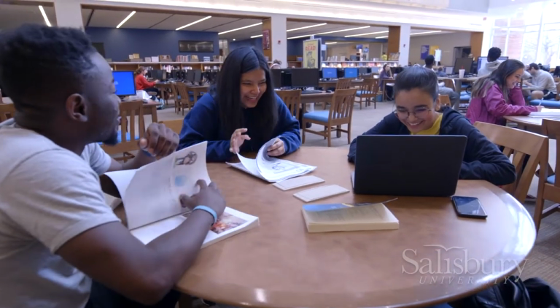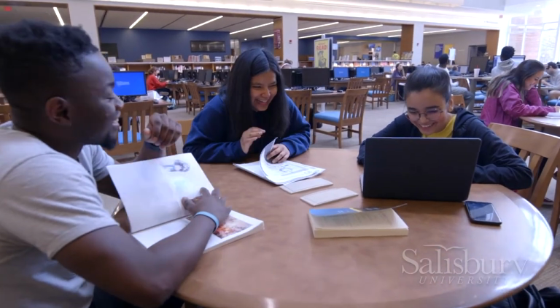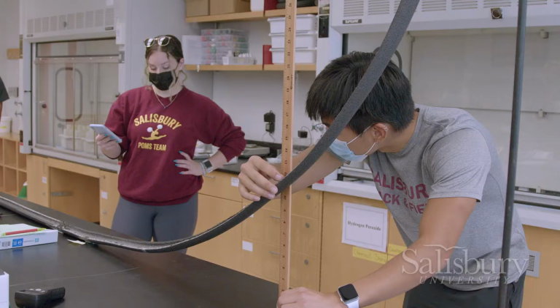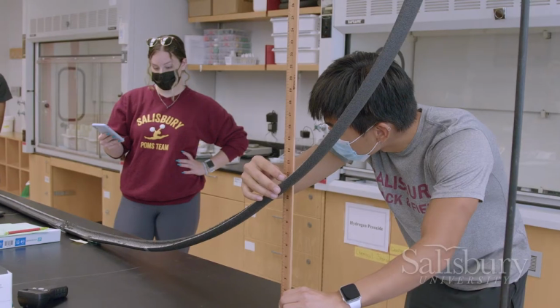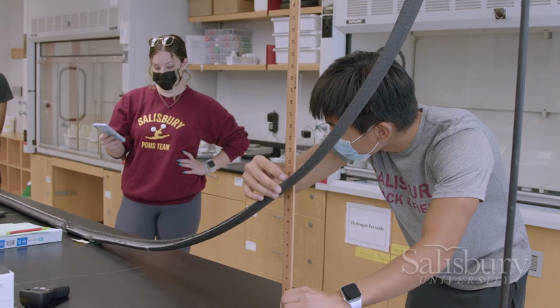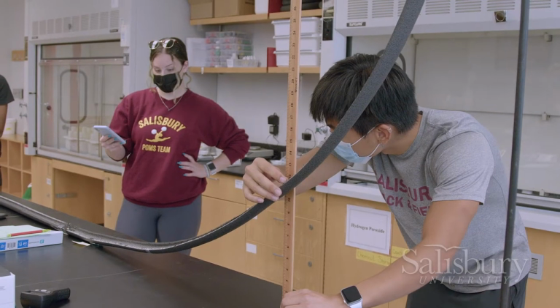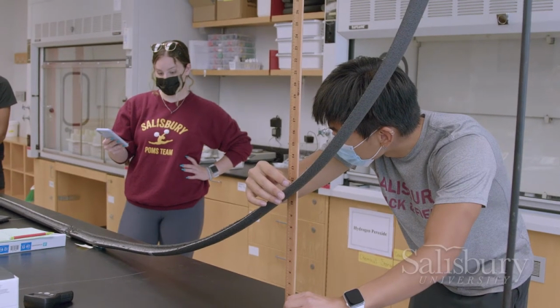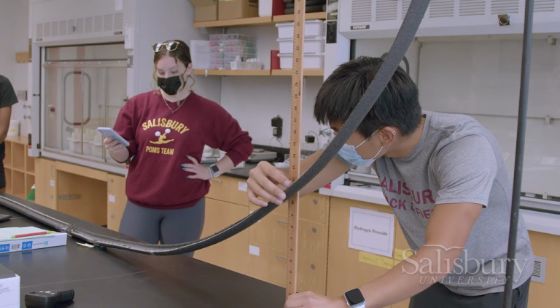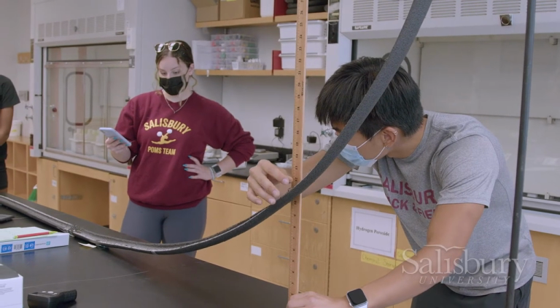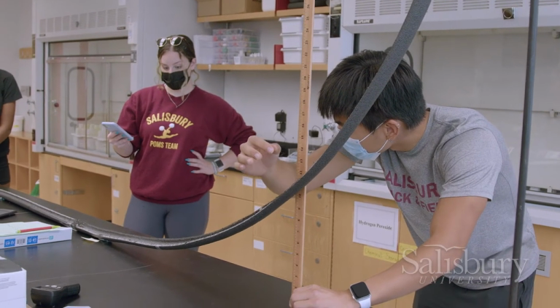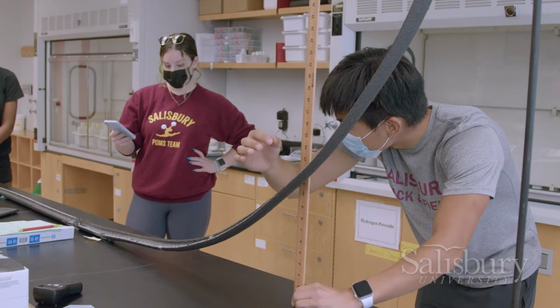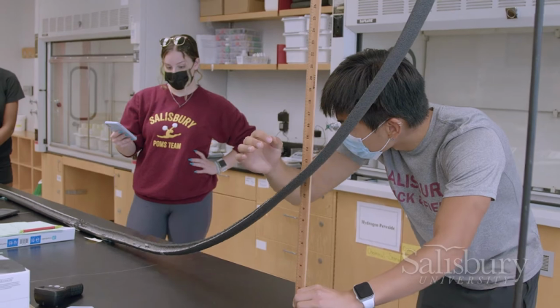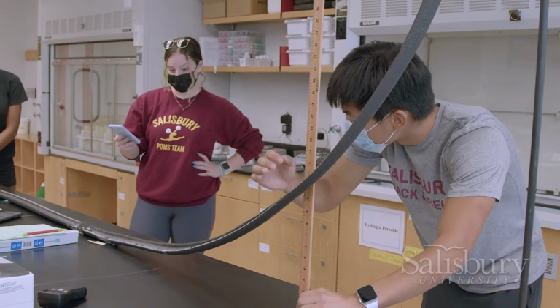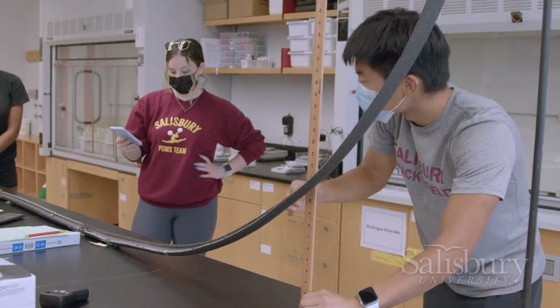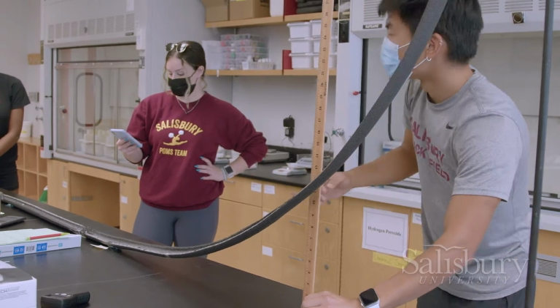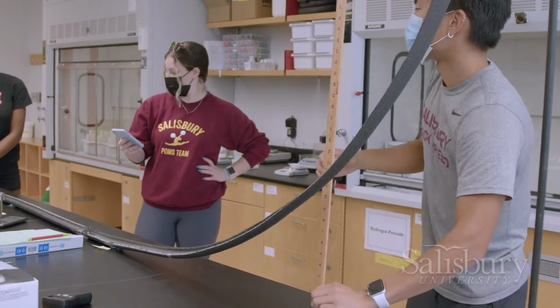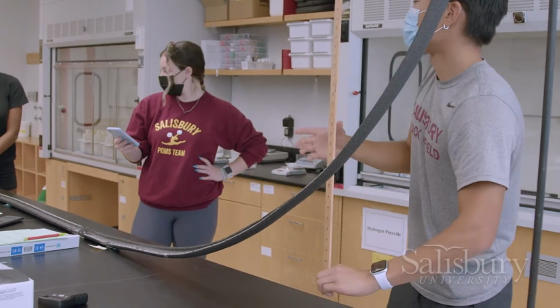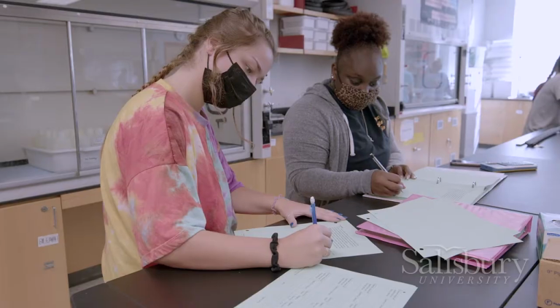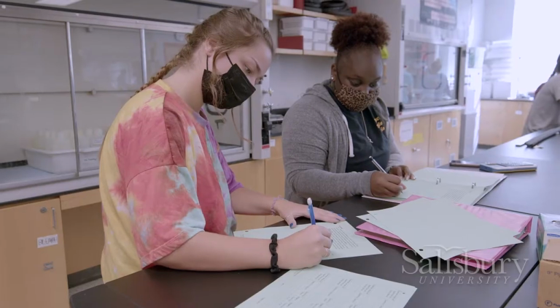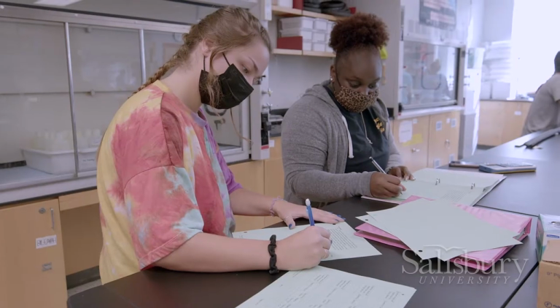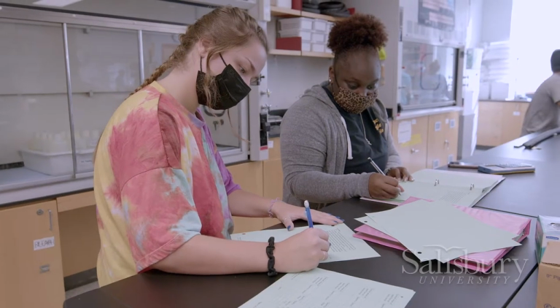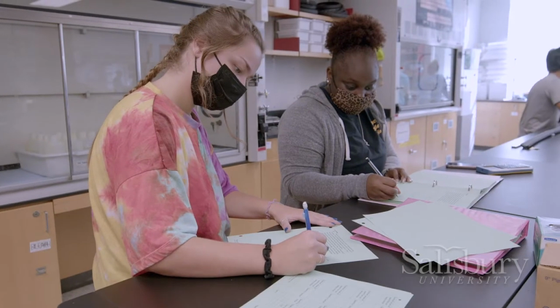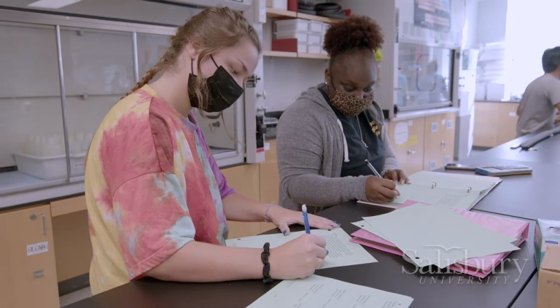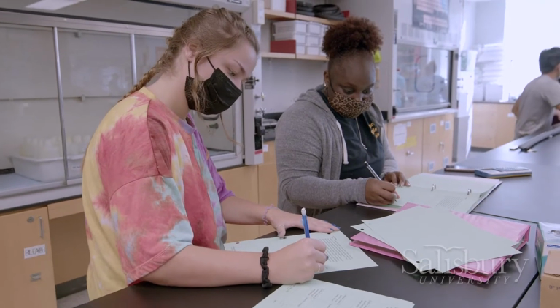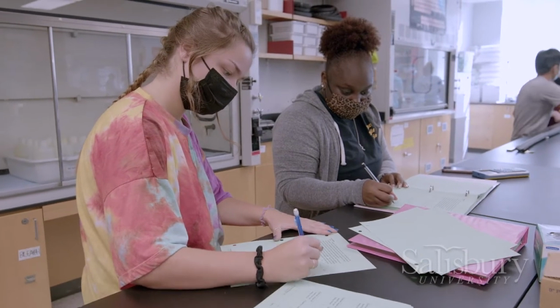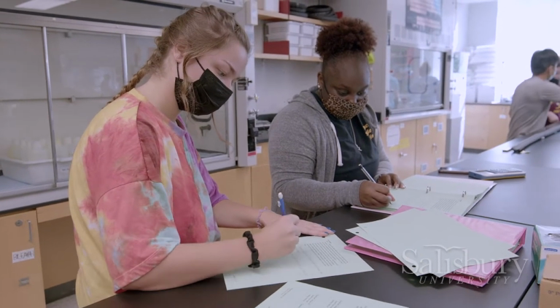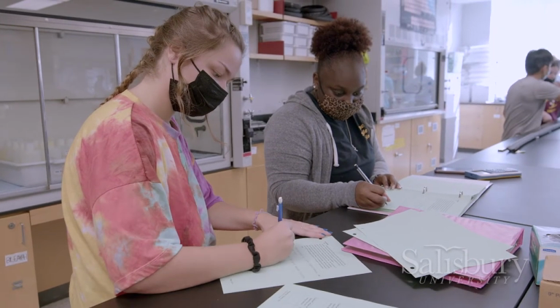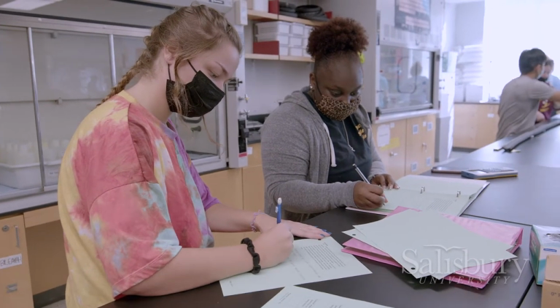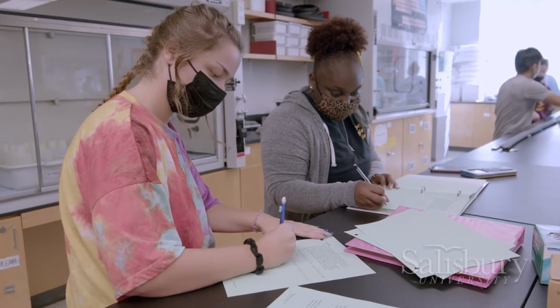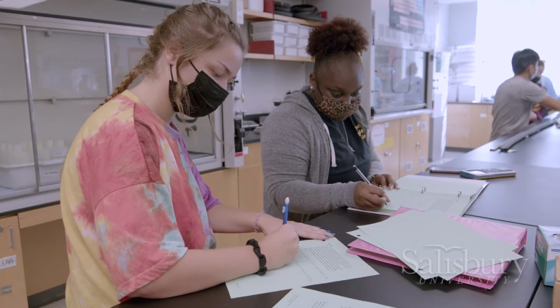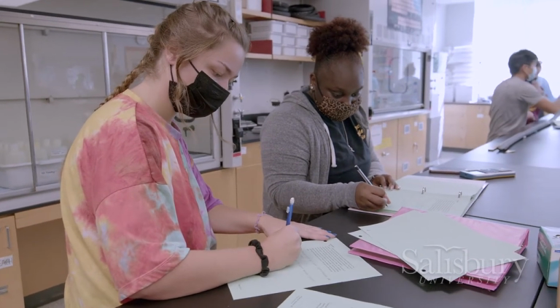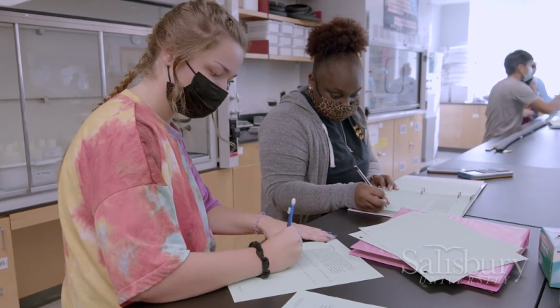SU's physics department introduces students to the physical principles of the universe and prepares students to think critically and communicate effectively.